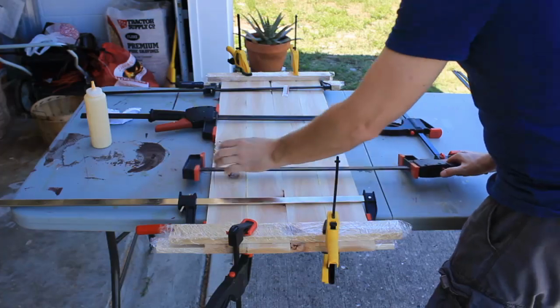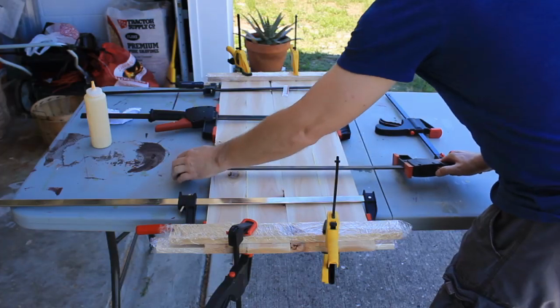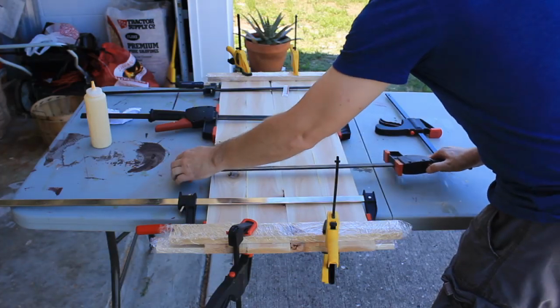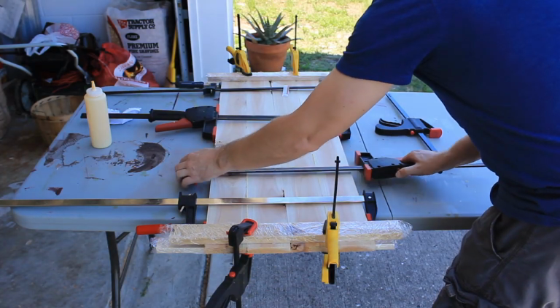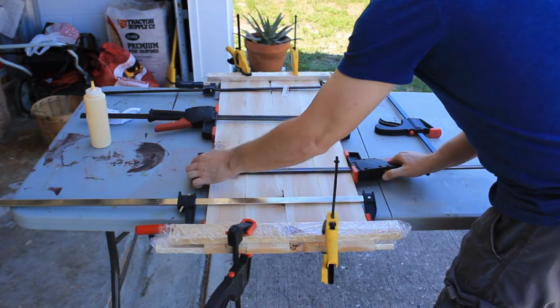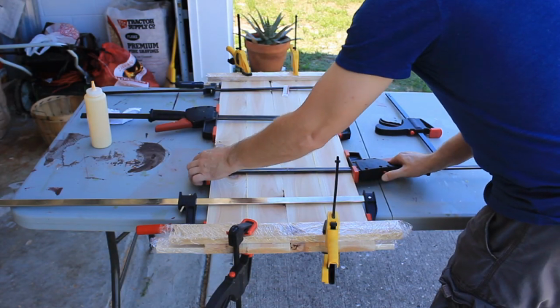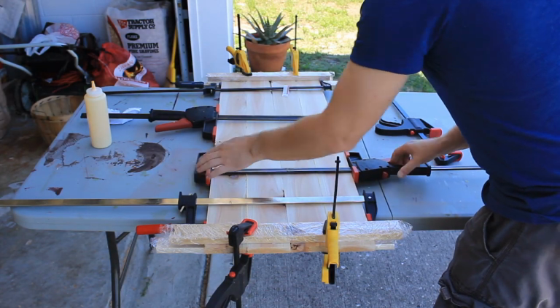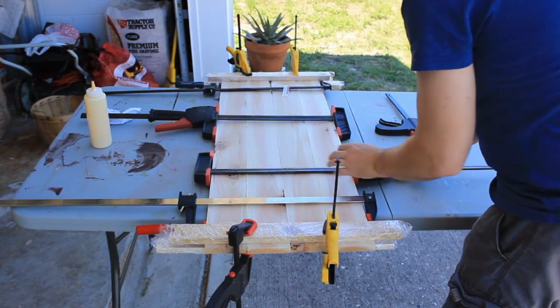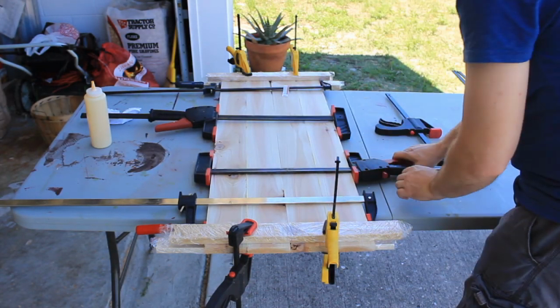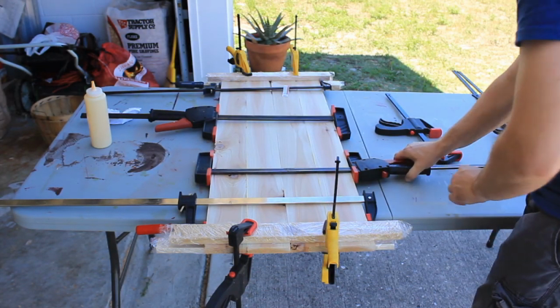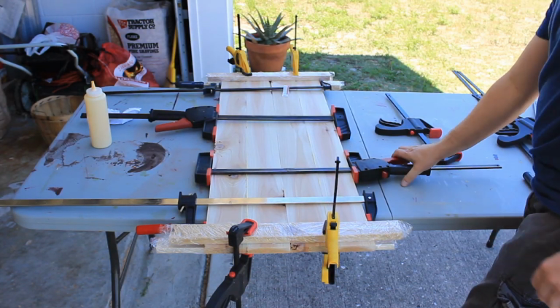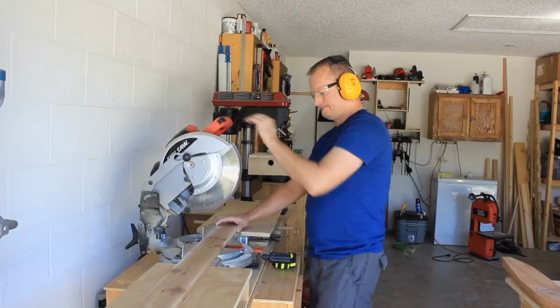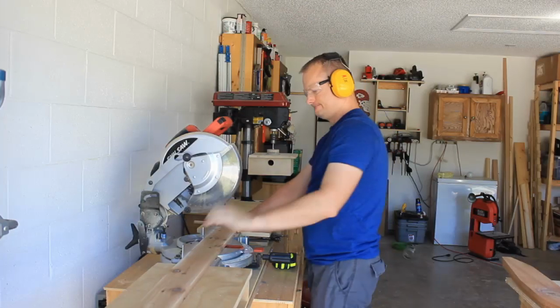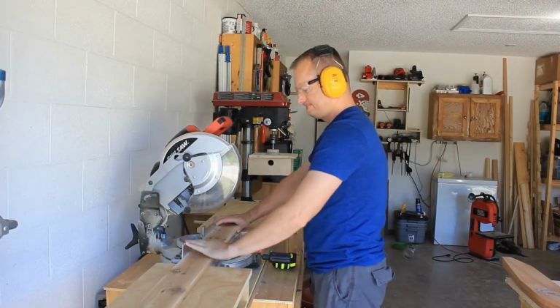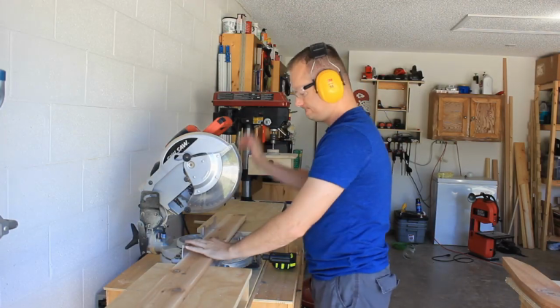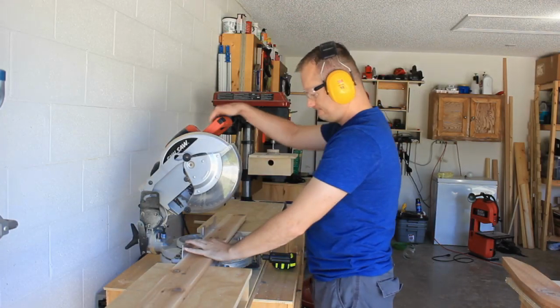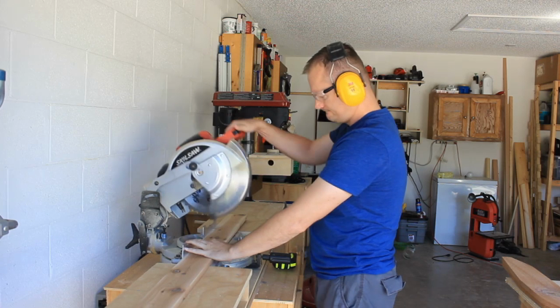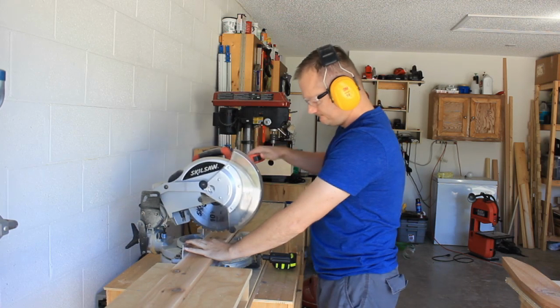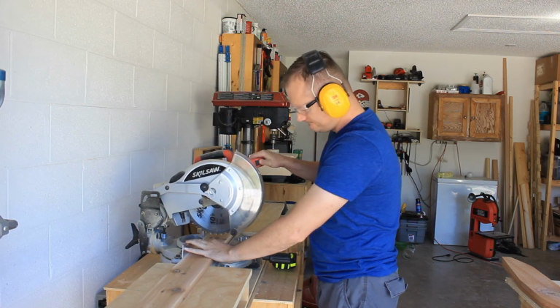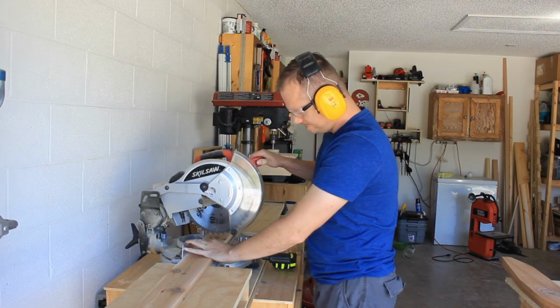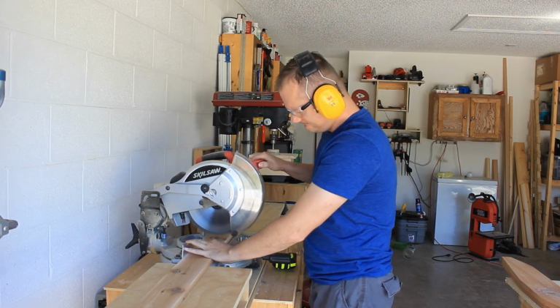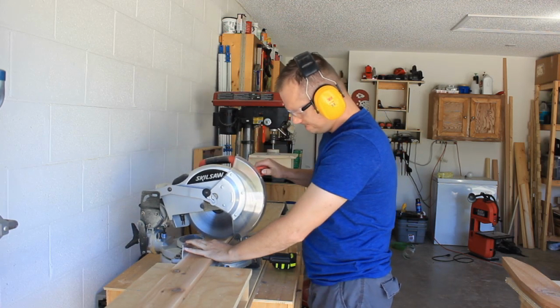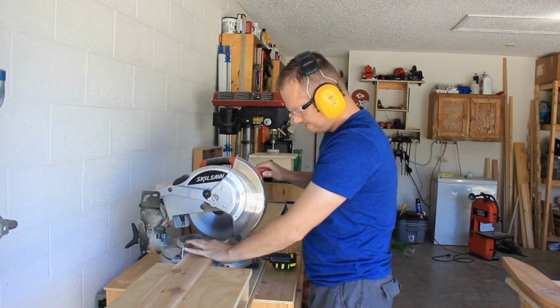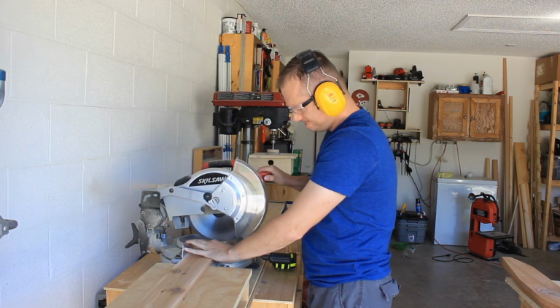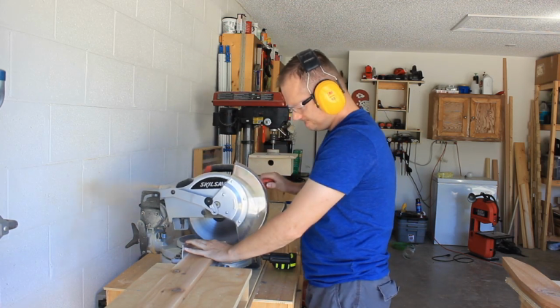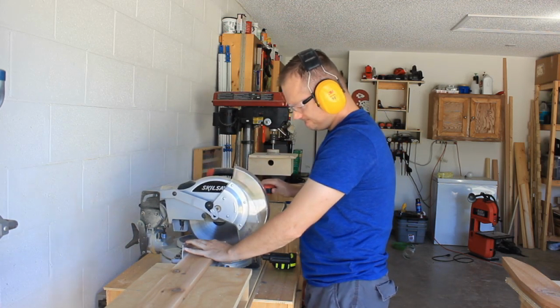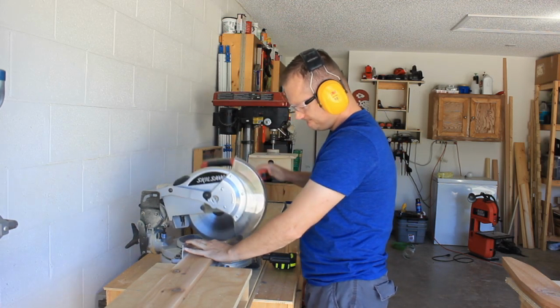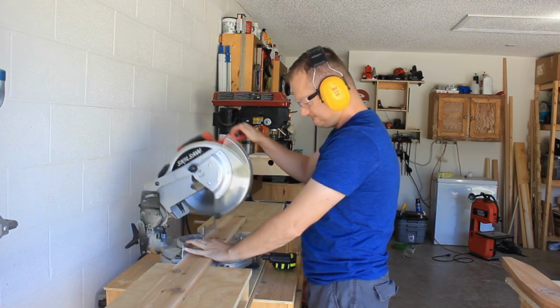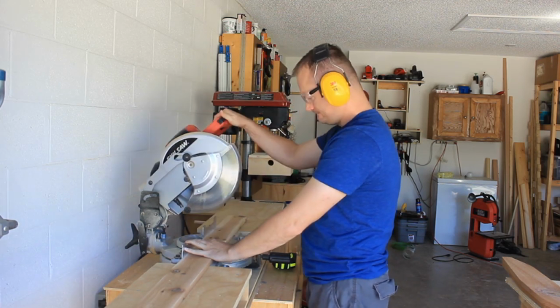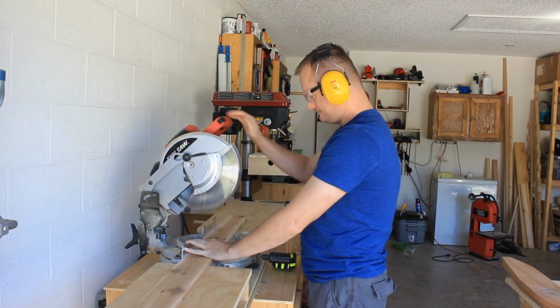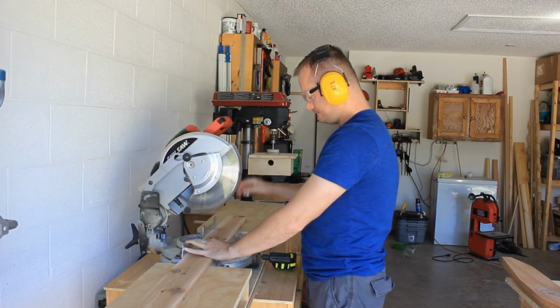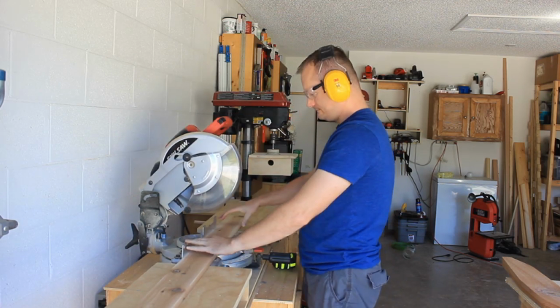While those are drying in the clamps, I'll go back to the miter saw and cut two back frame pieces. These will get a radius cut into them to accept the back slats.